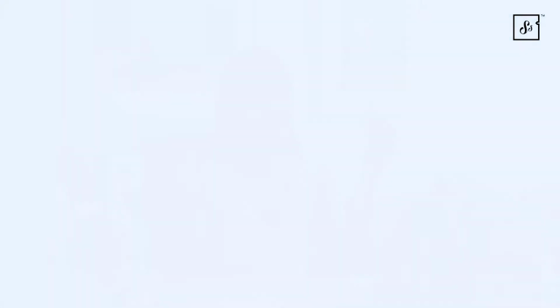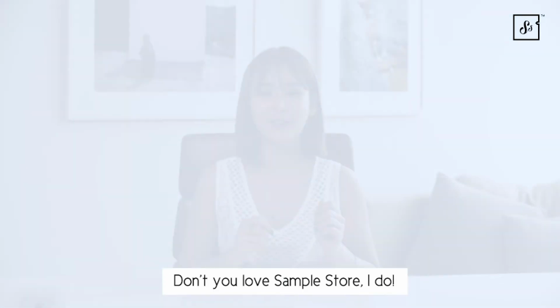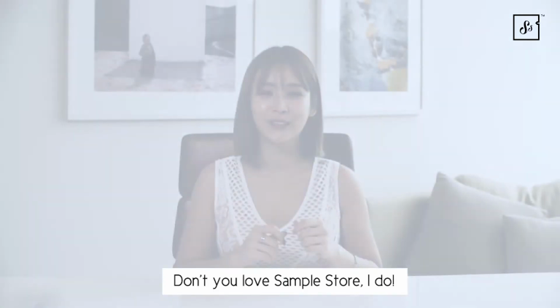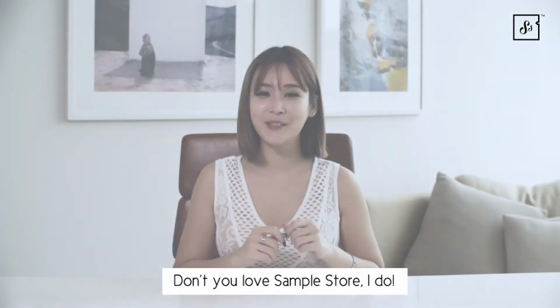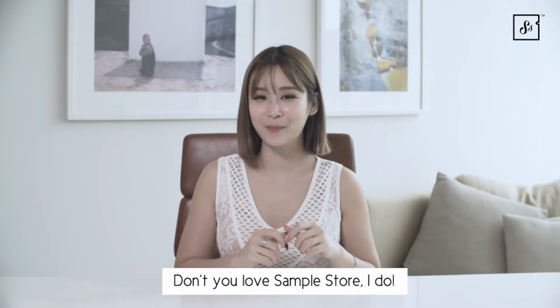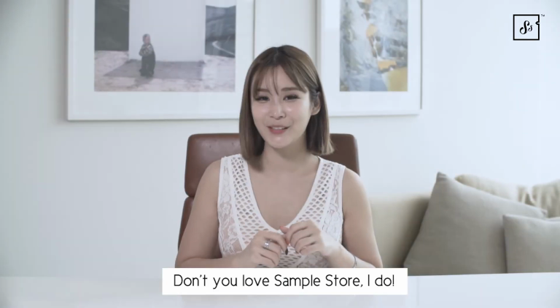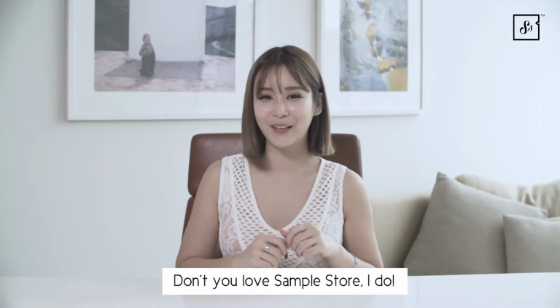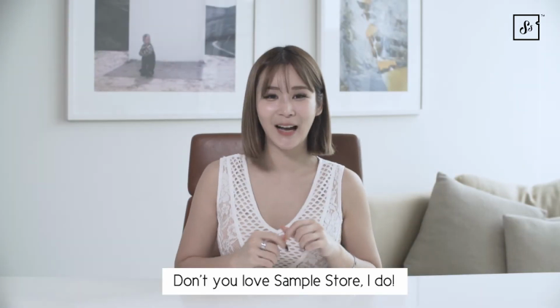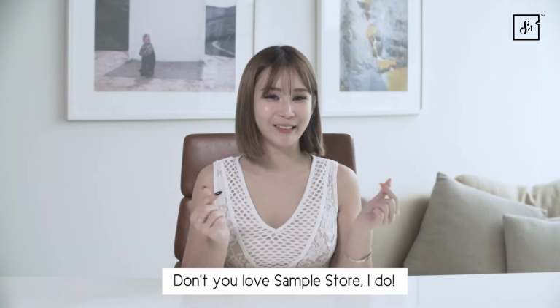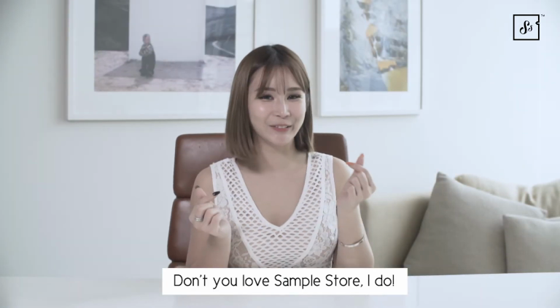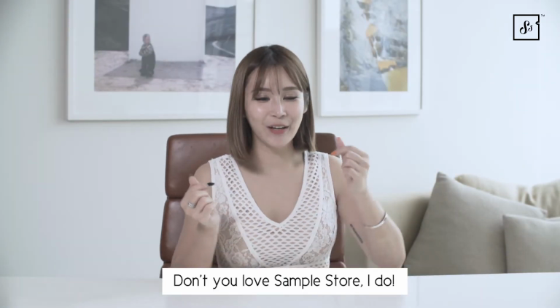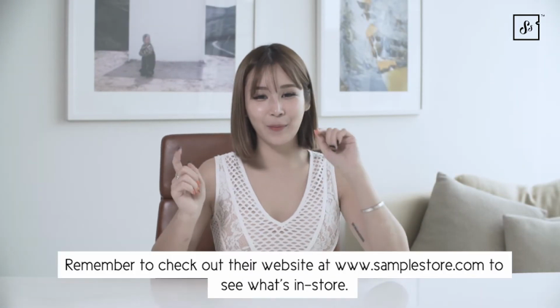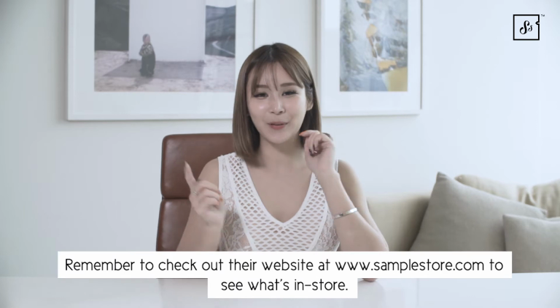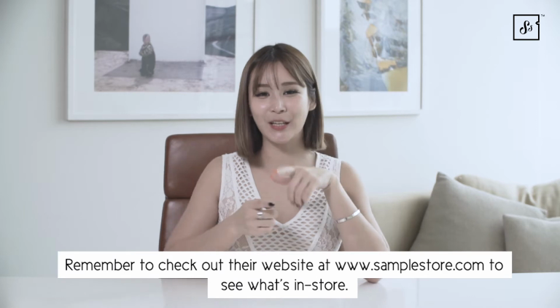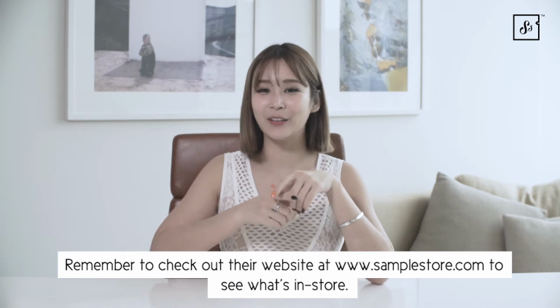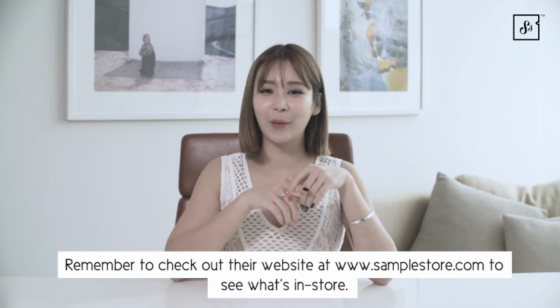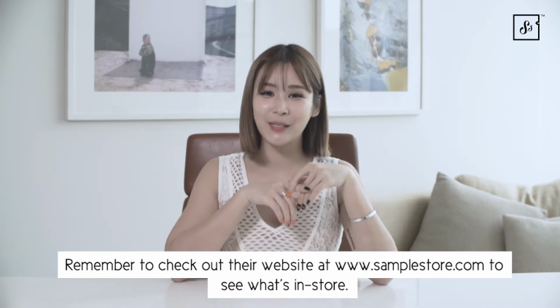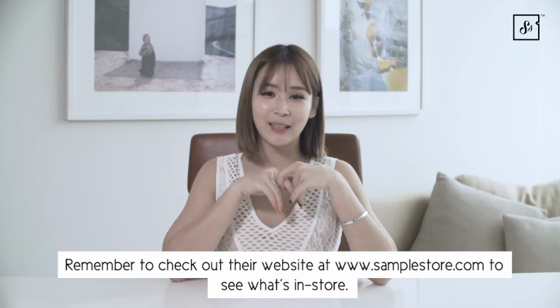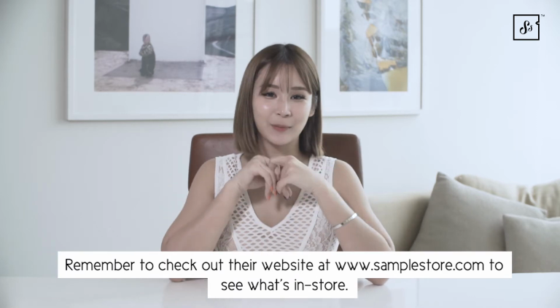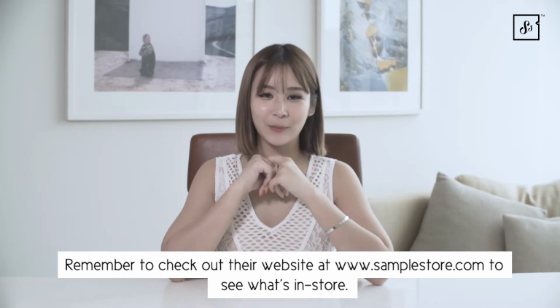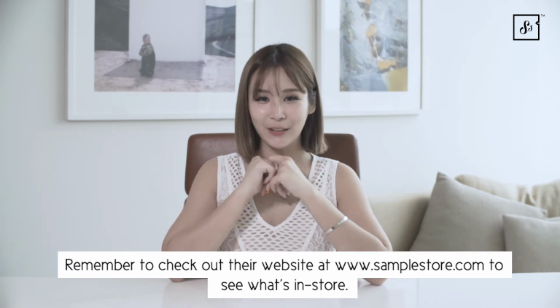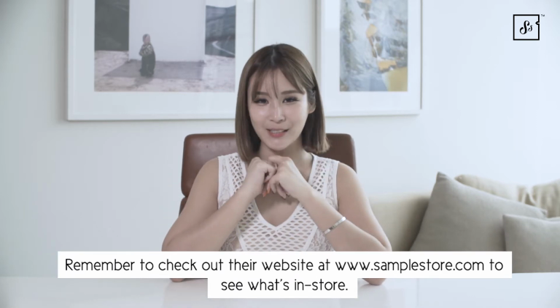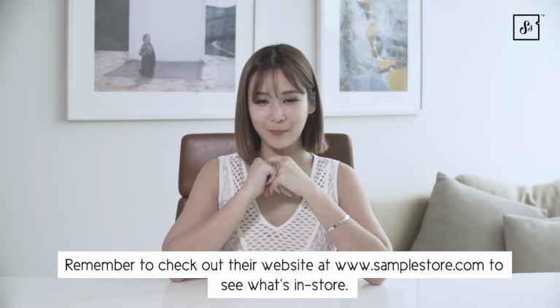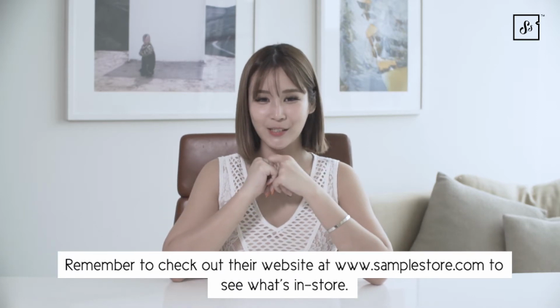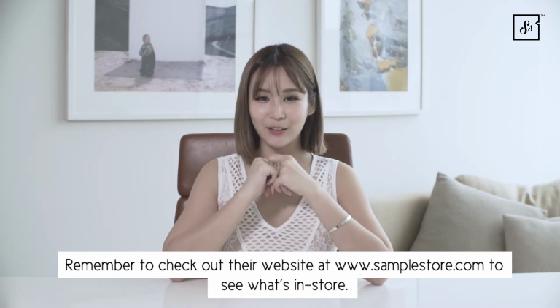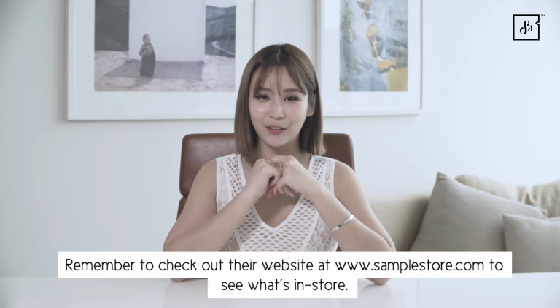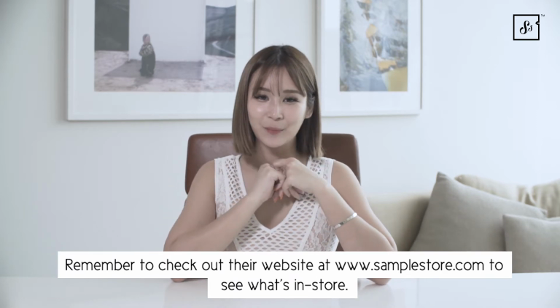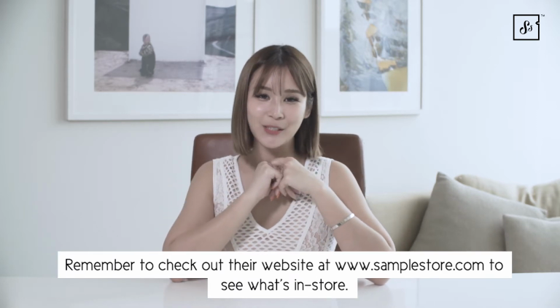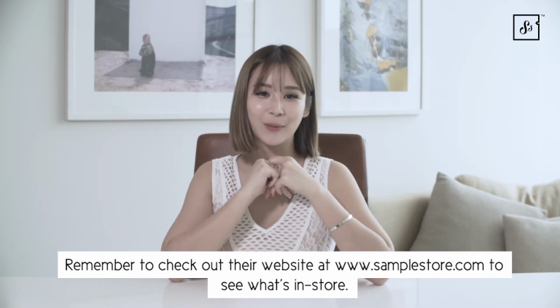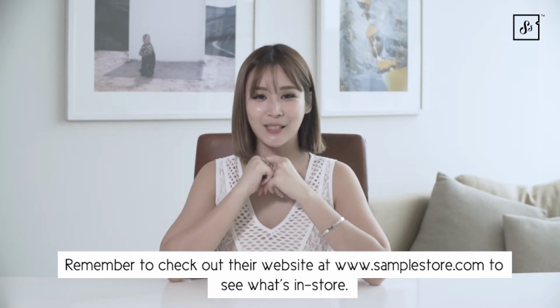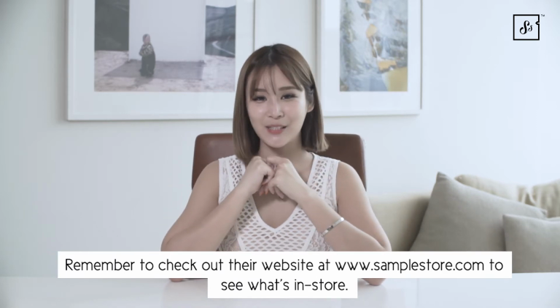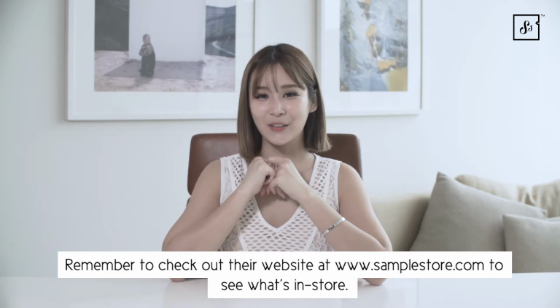Don't you love SampleSaw? I do. Remember to check out their website at www.samplesaw.com to see what's in store.